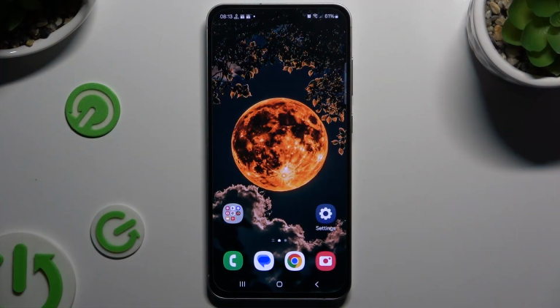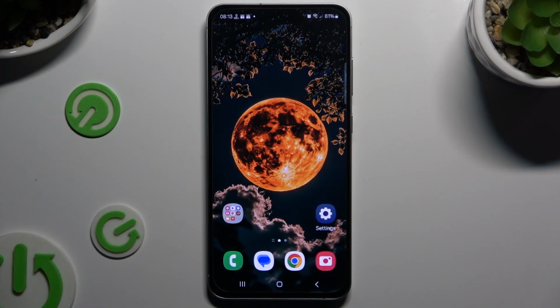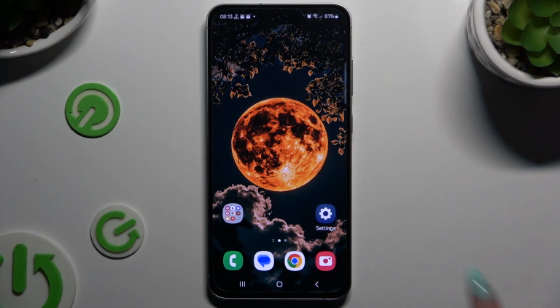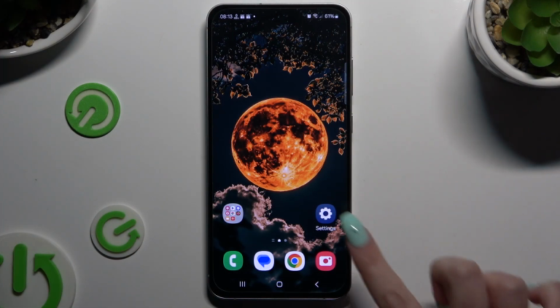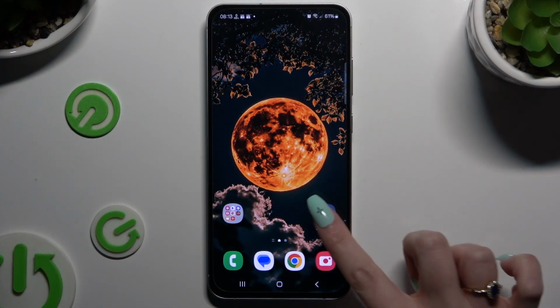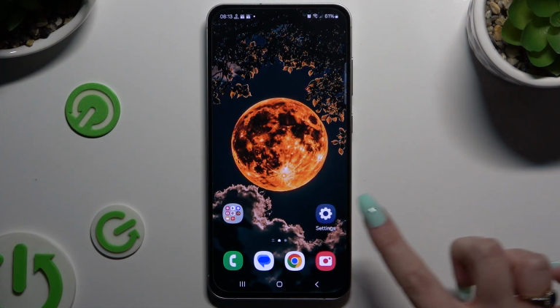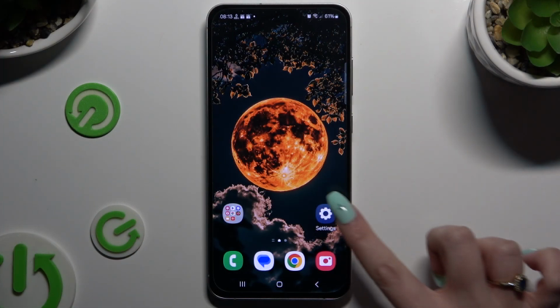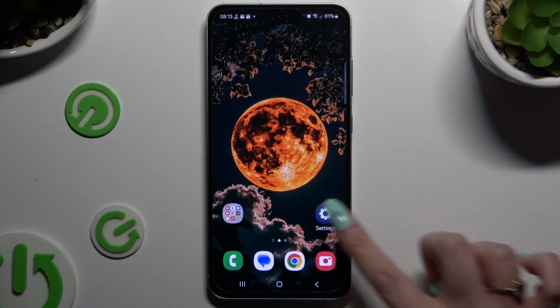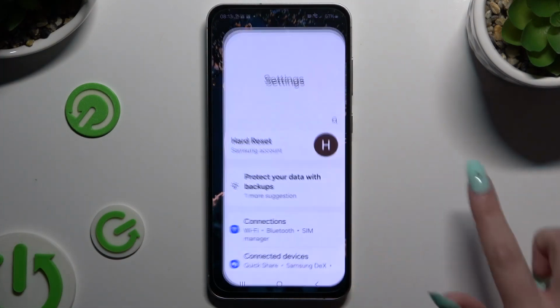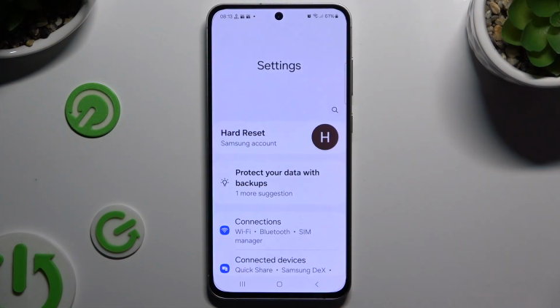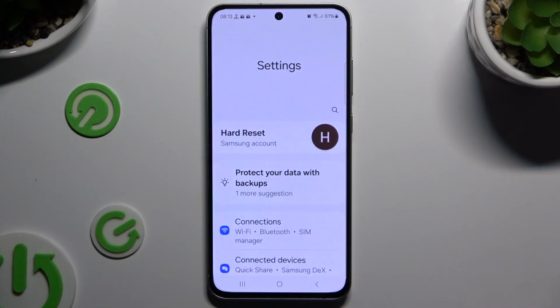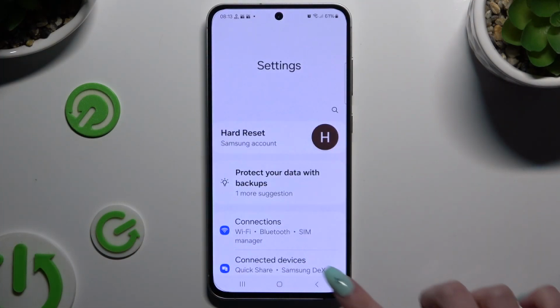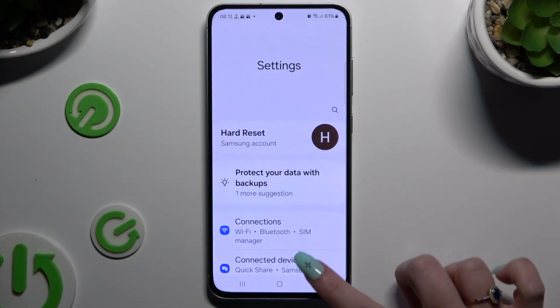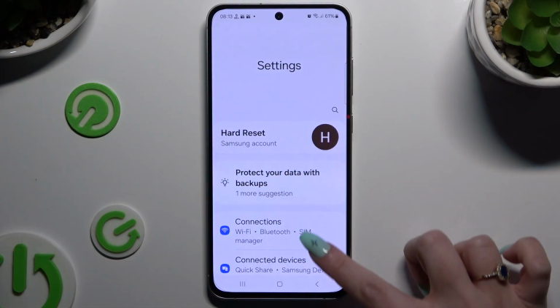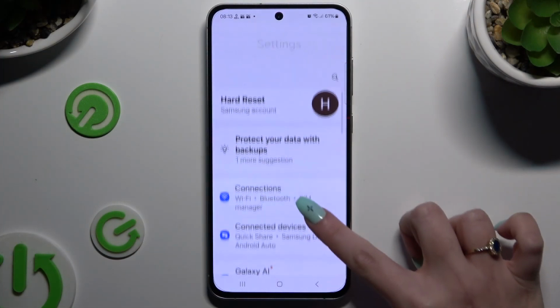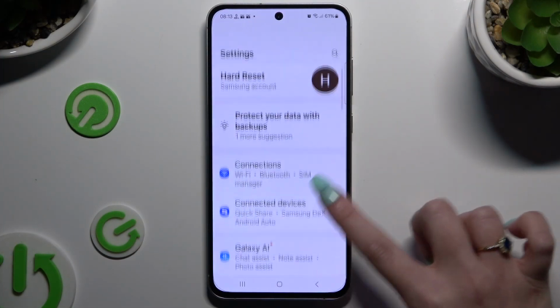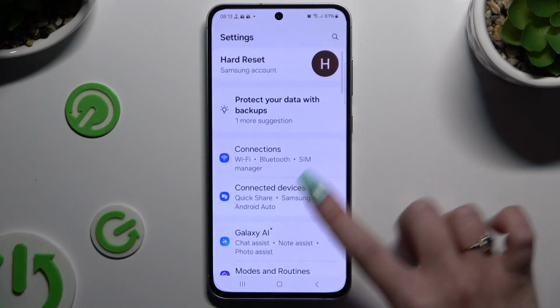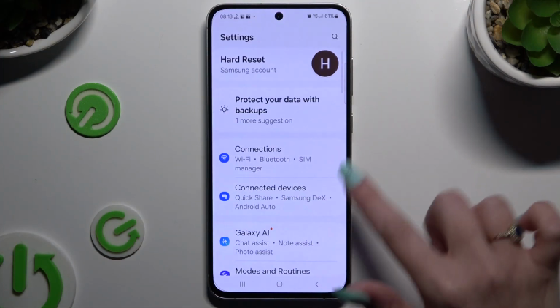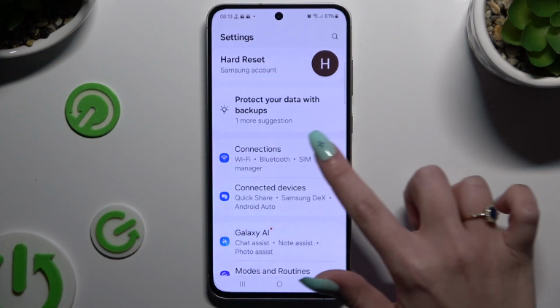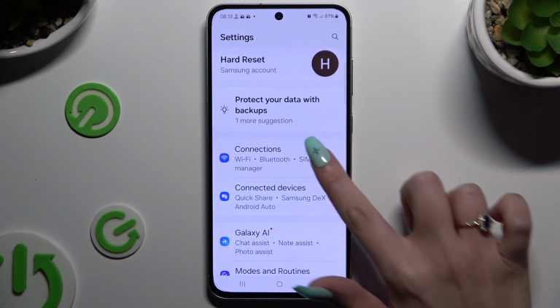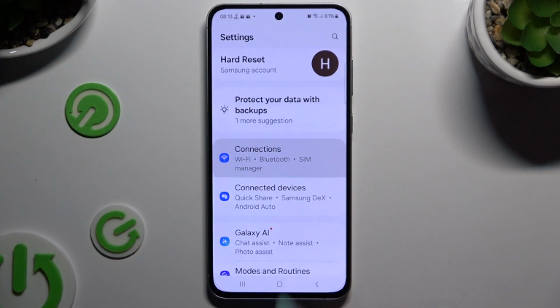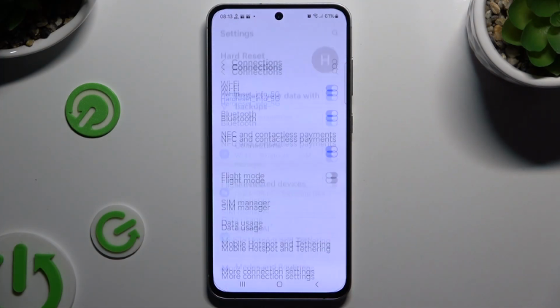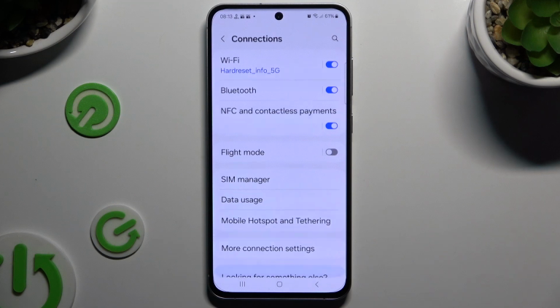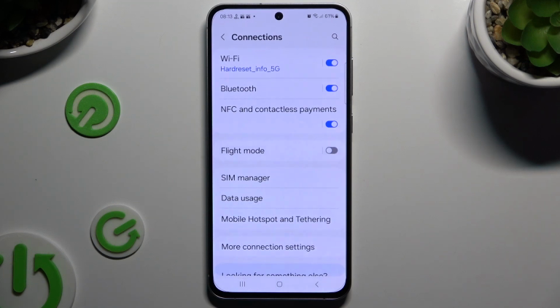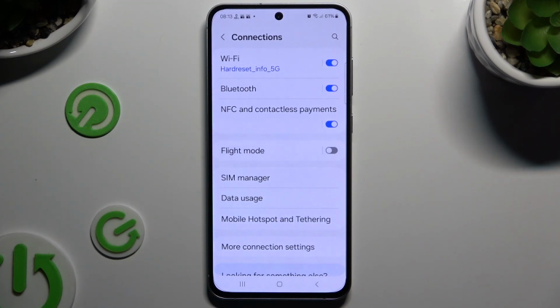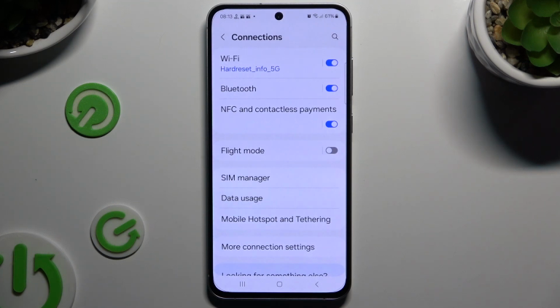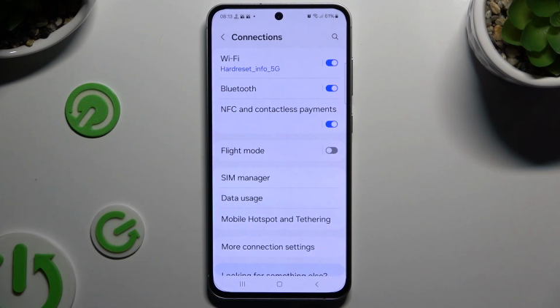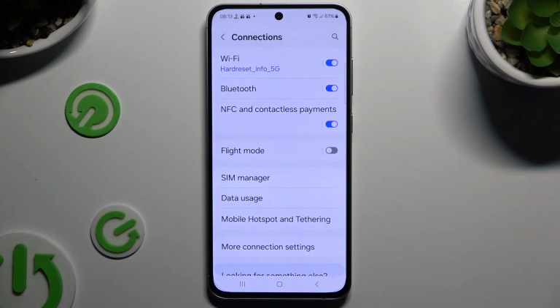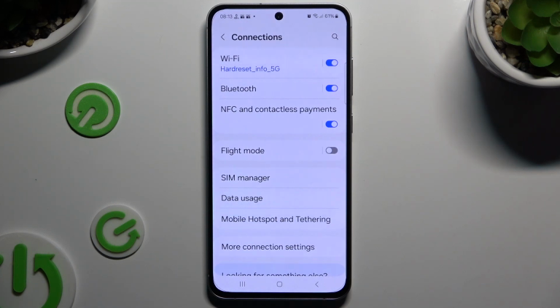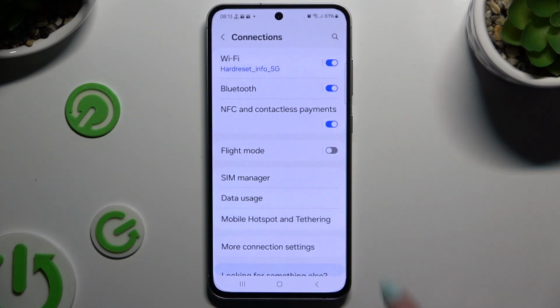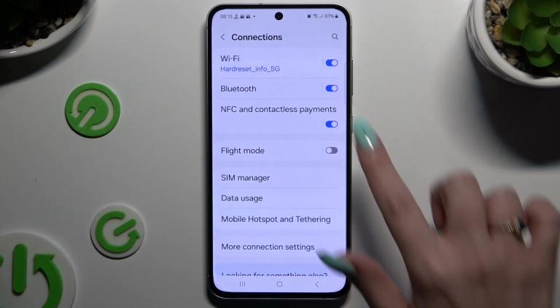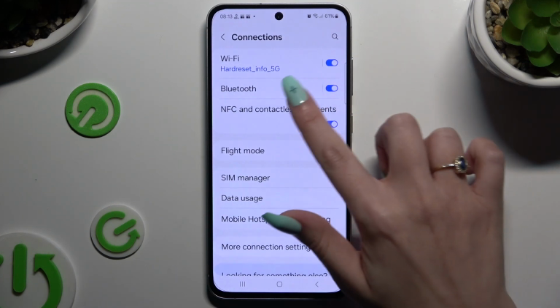Begin by opening Settings and clicking on Connections, then select Bluetooth.